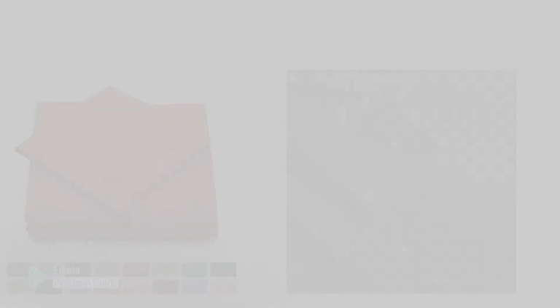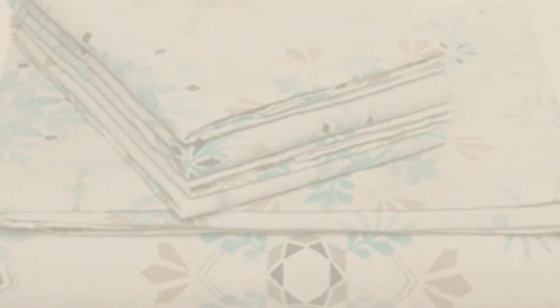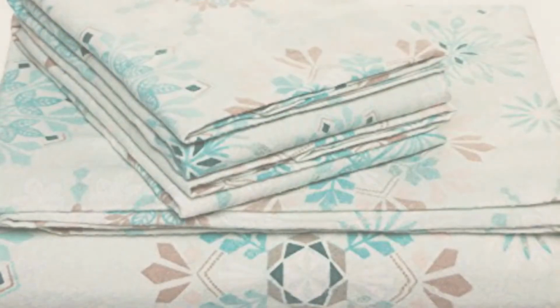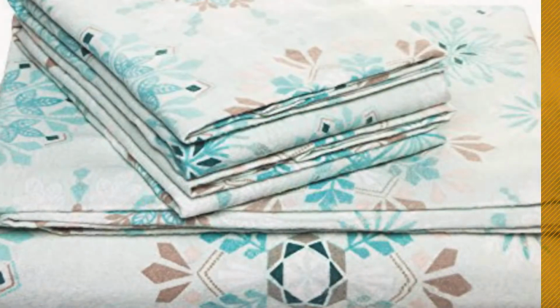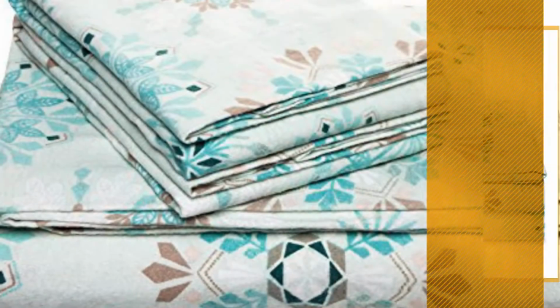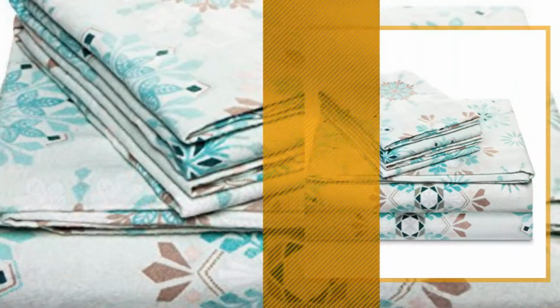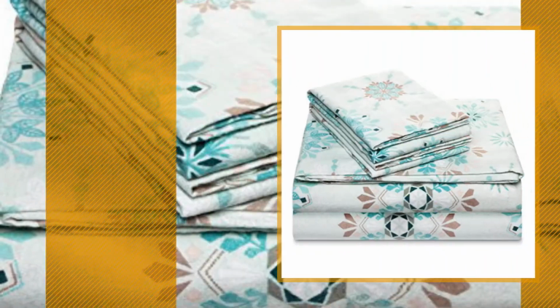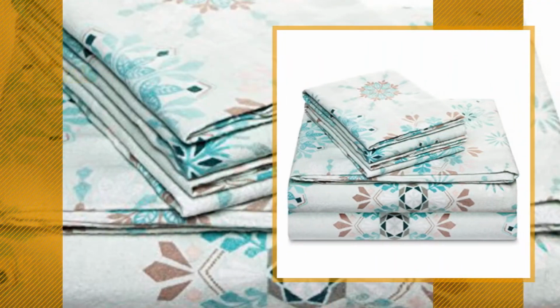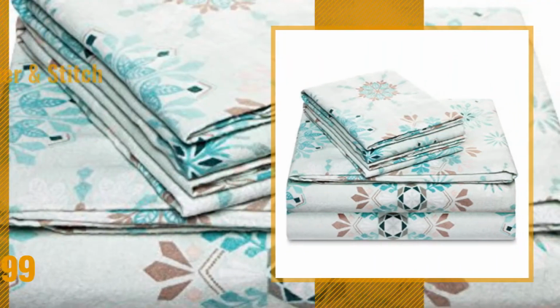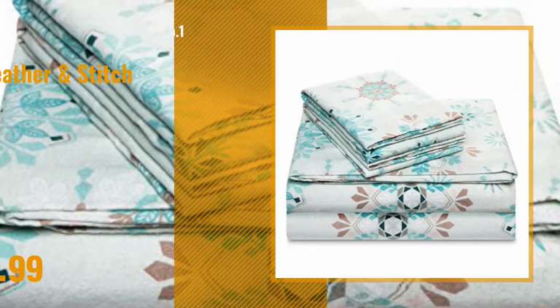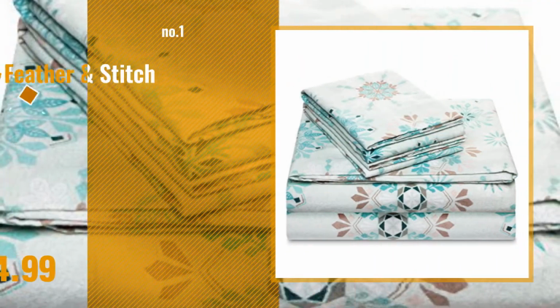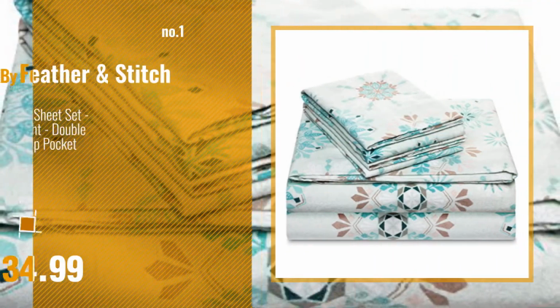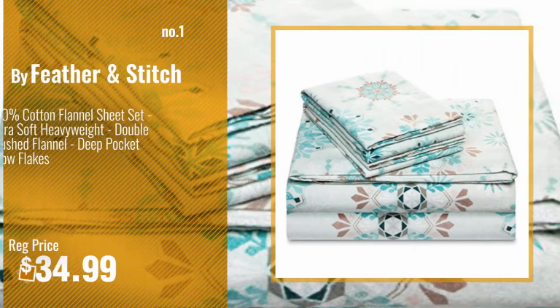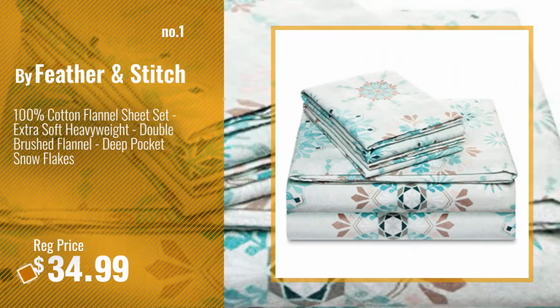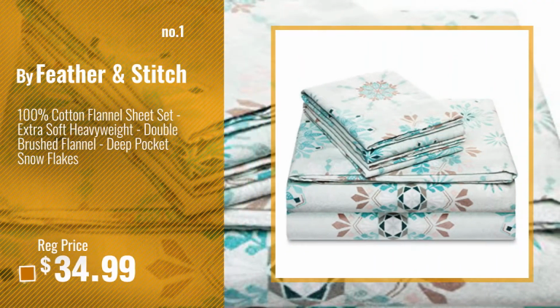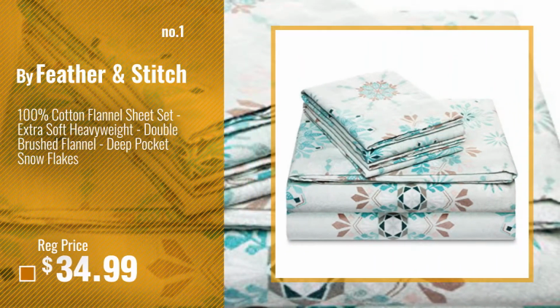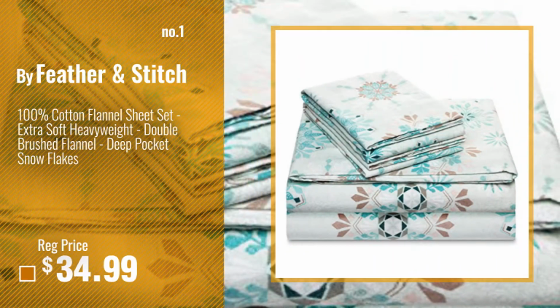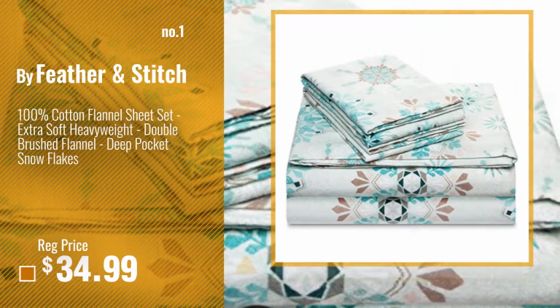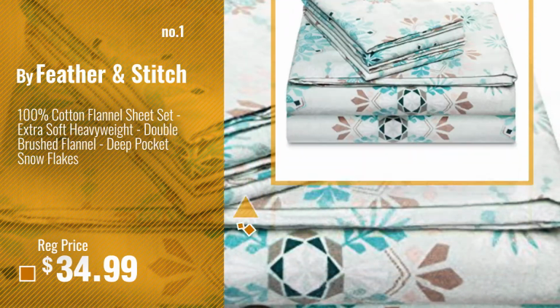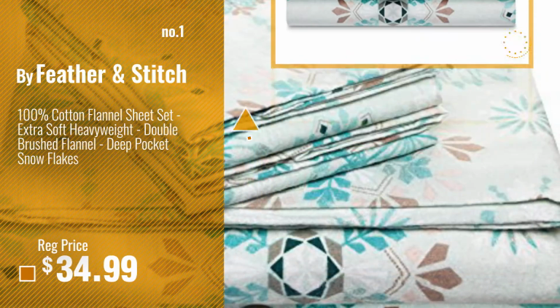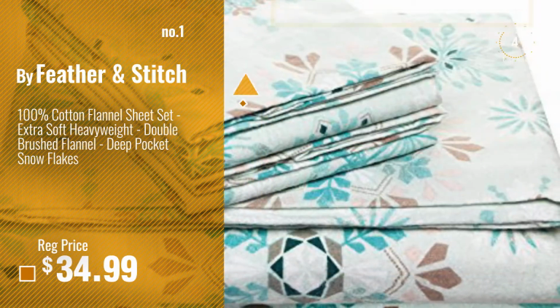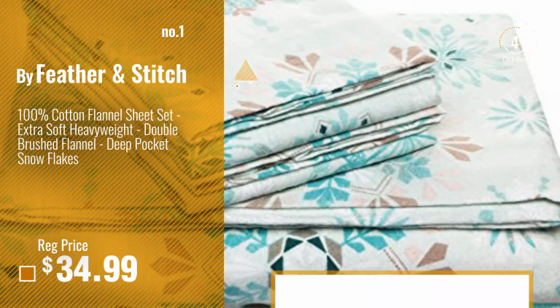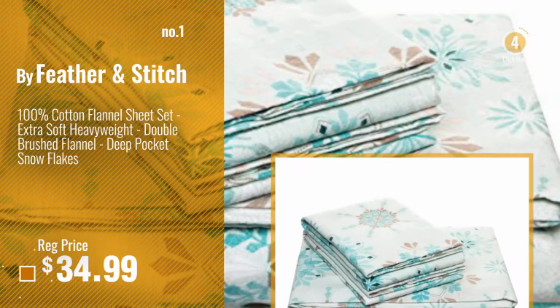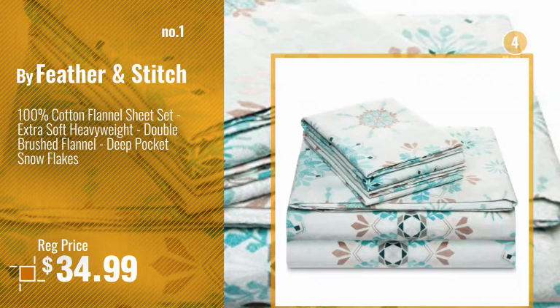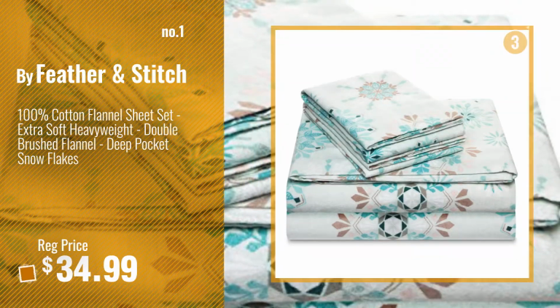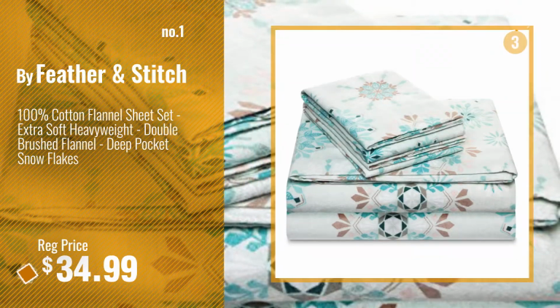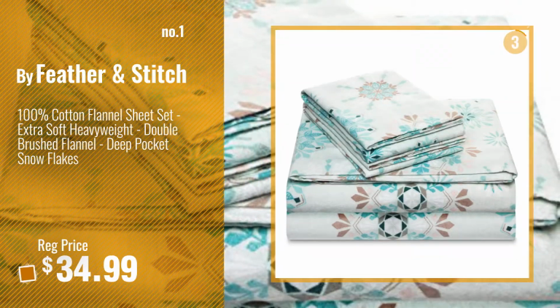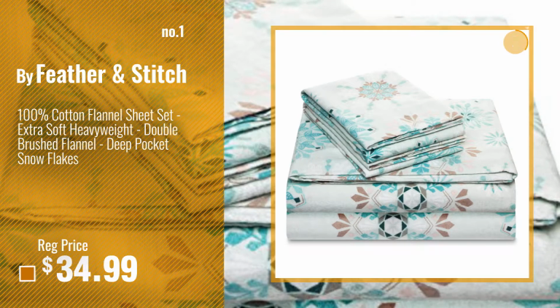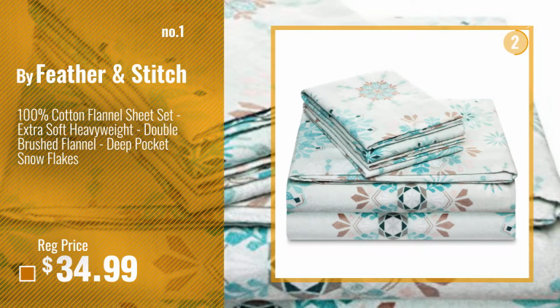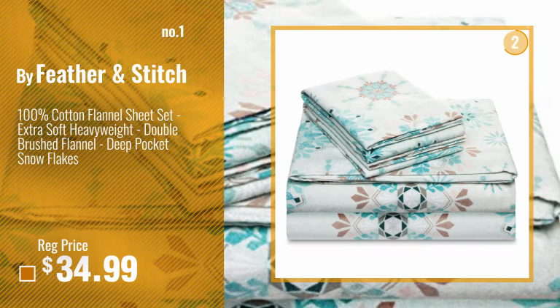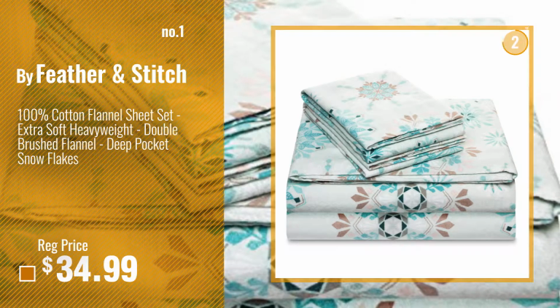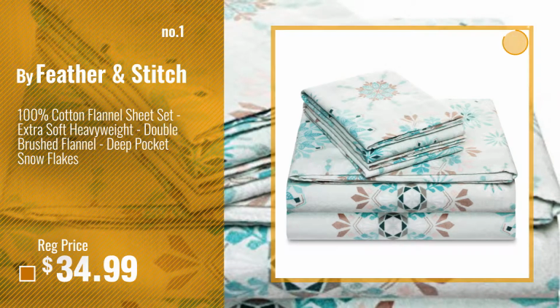Number 1, most popular, by Feather & Stitch. Watch this video, choose your favorite.